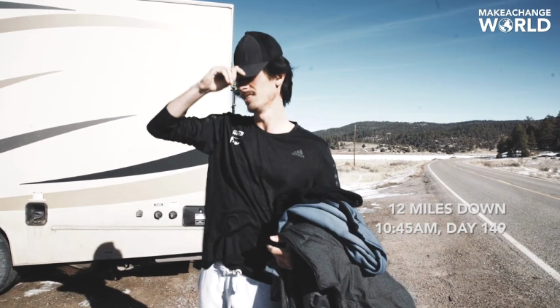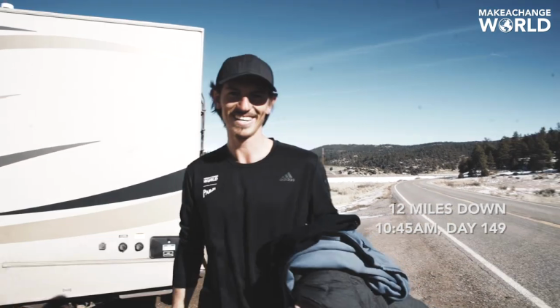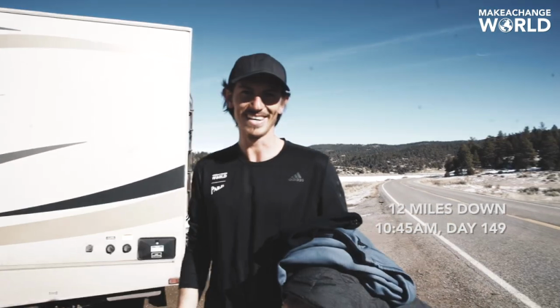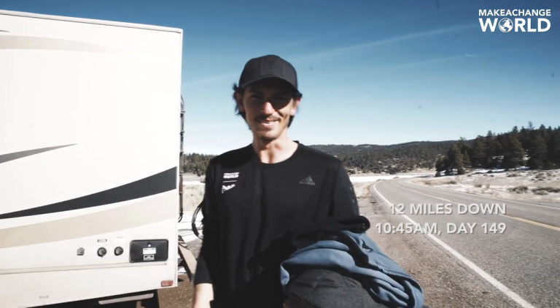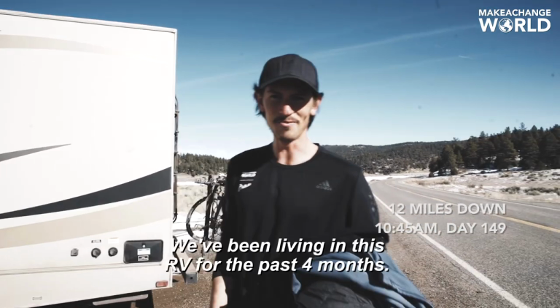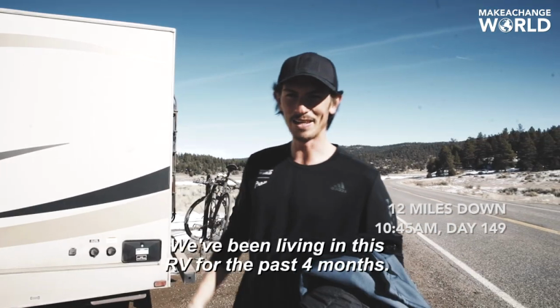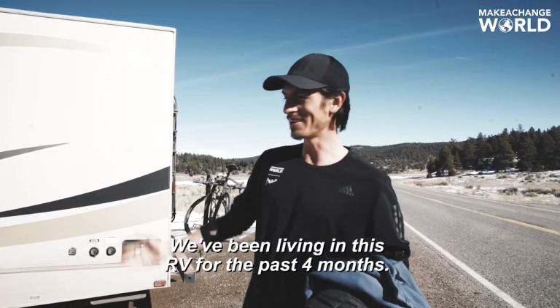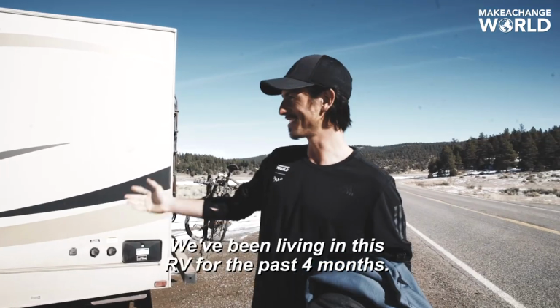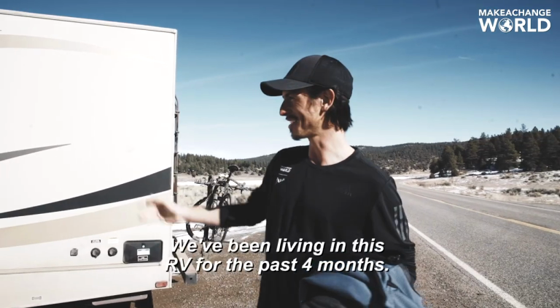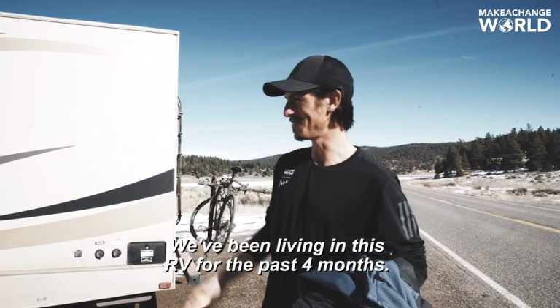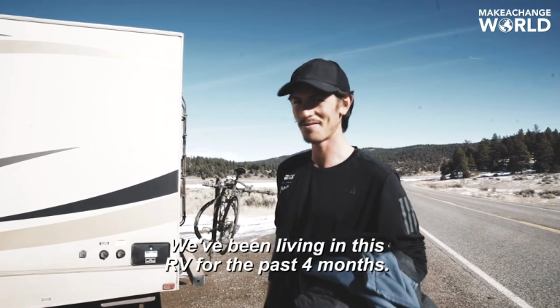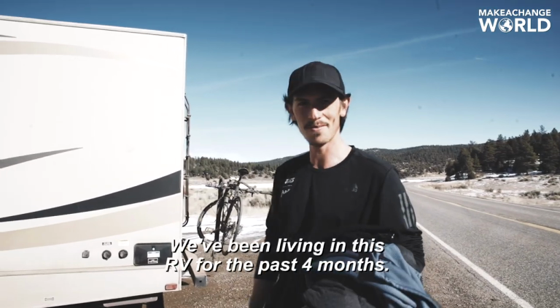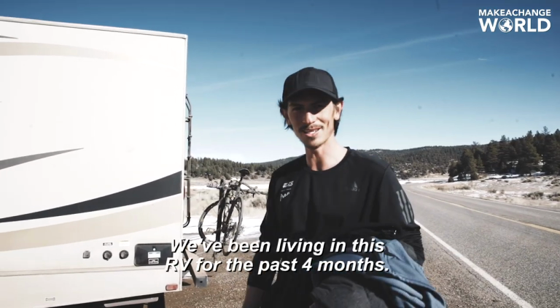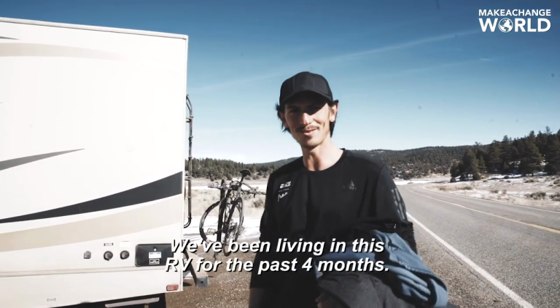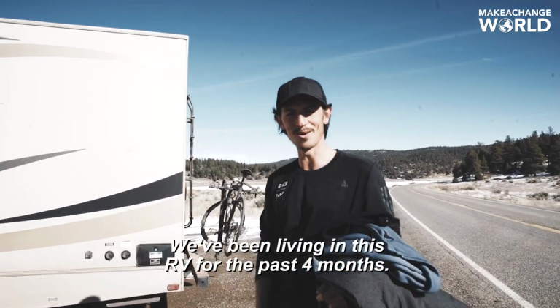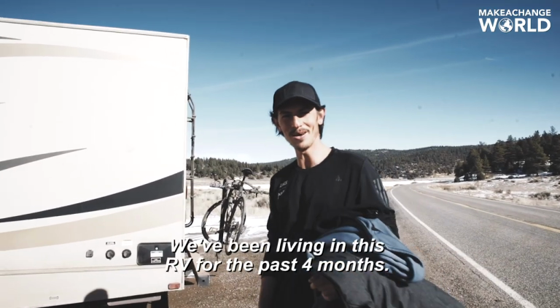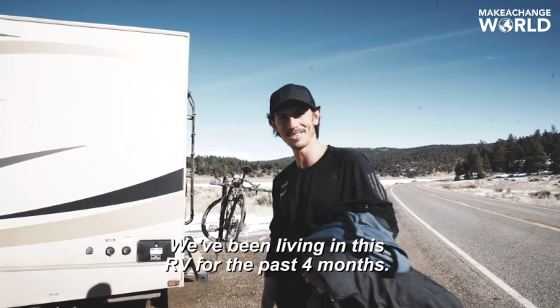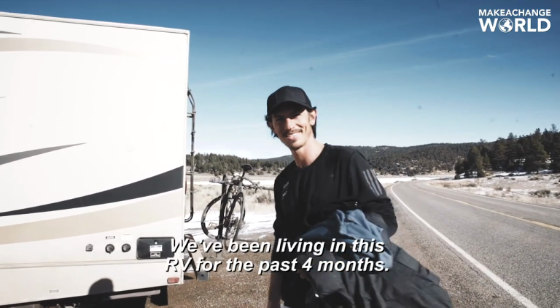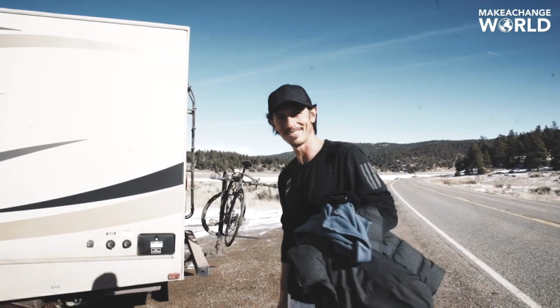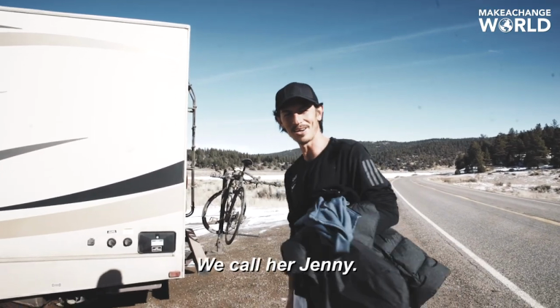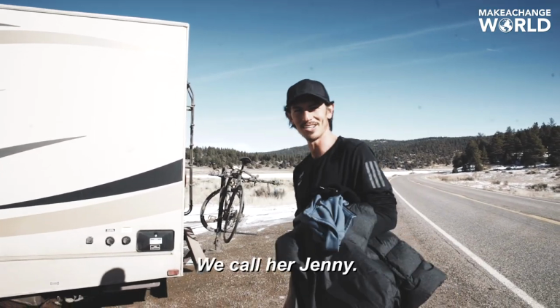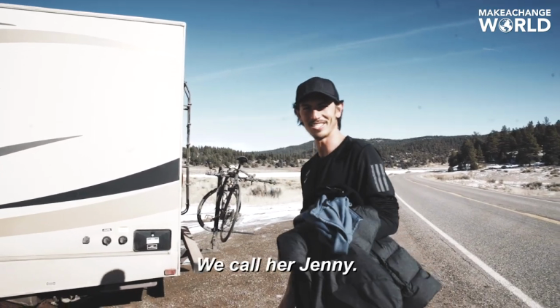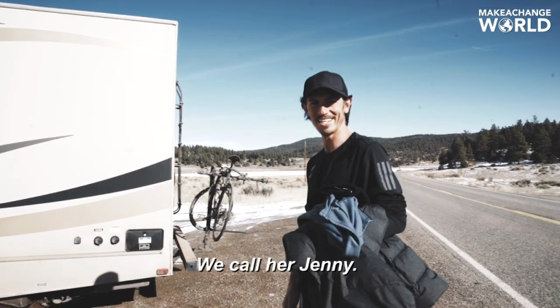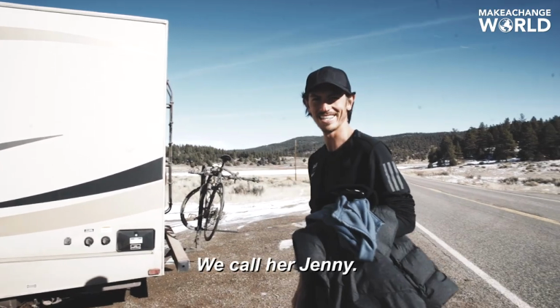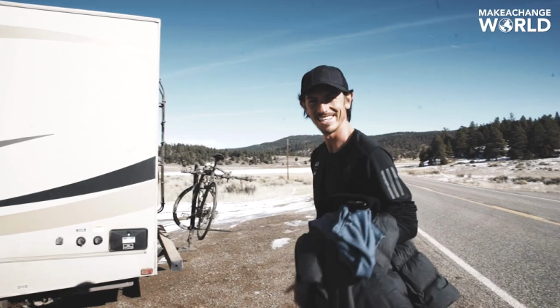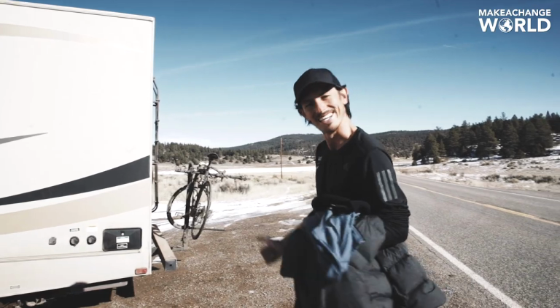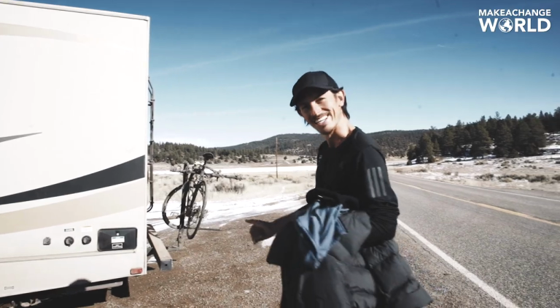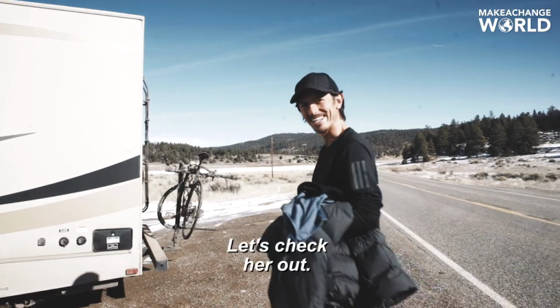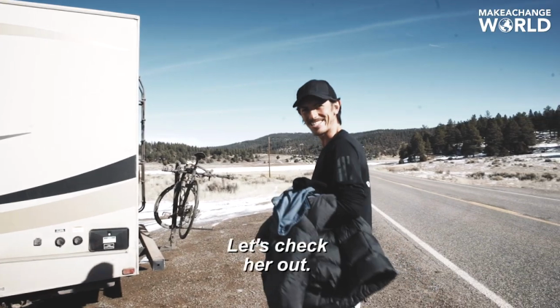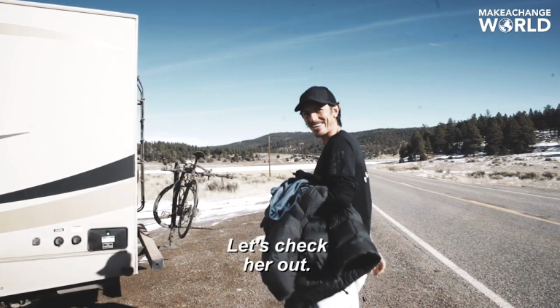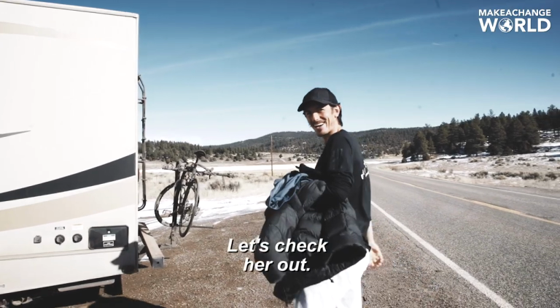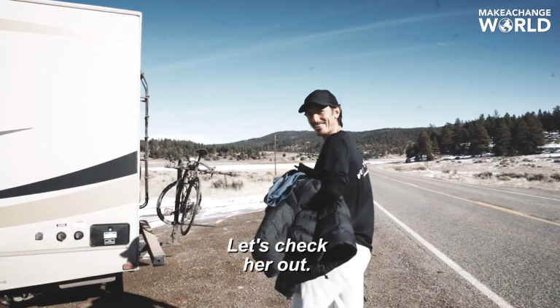We've been living in this RV for the past four months. We called her Jenny. Let's check her out.